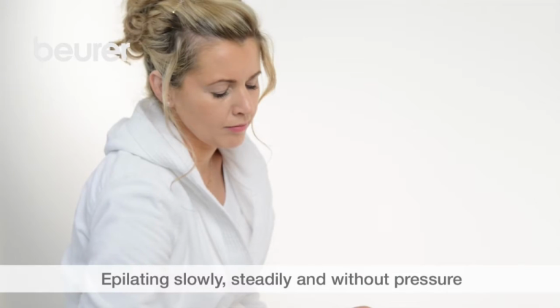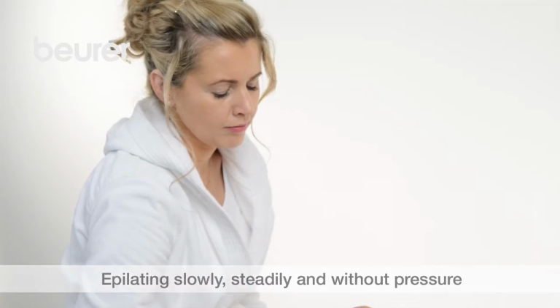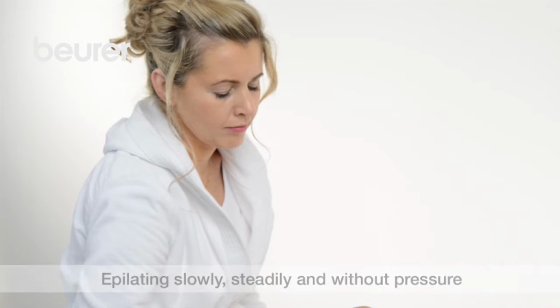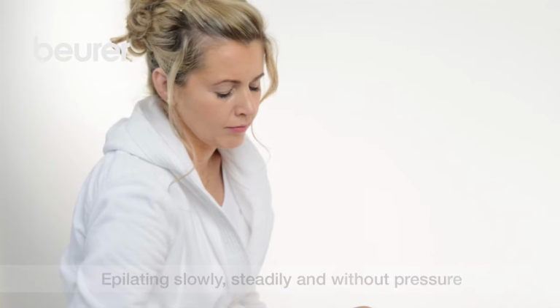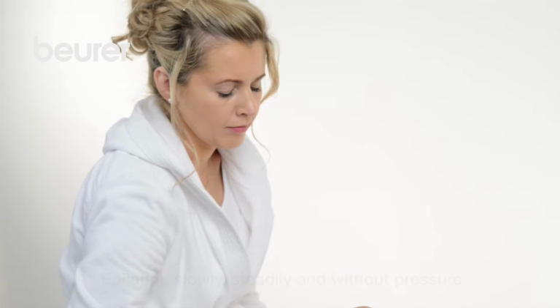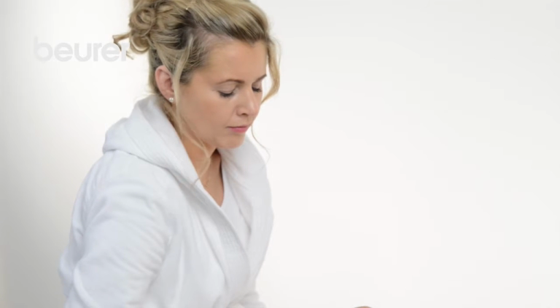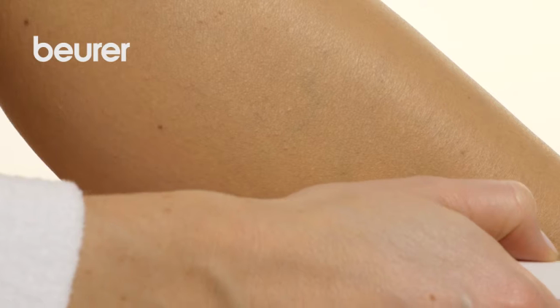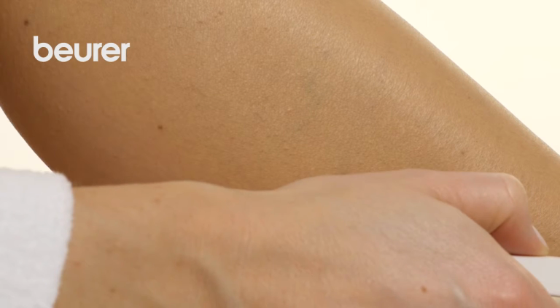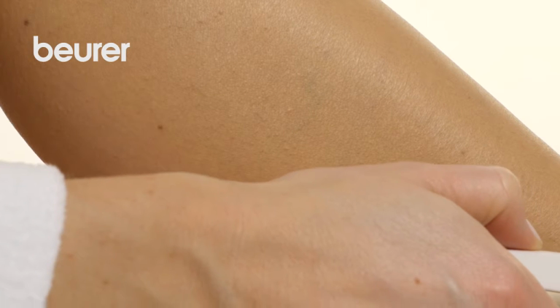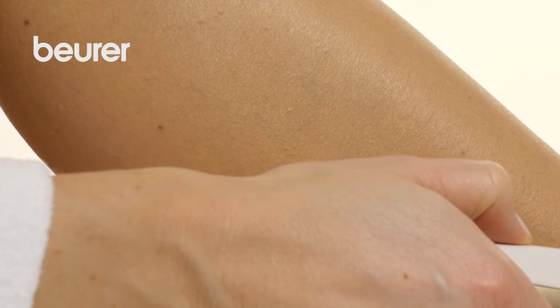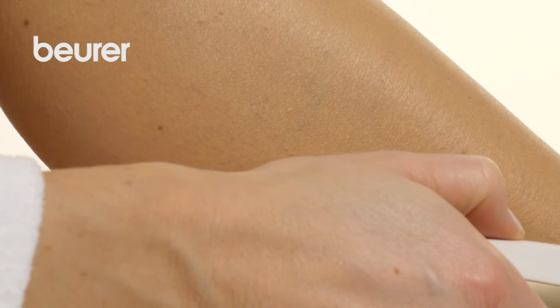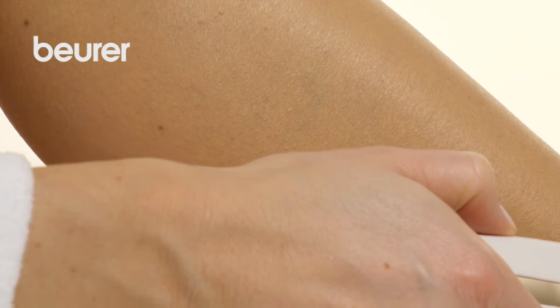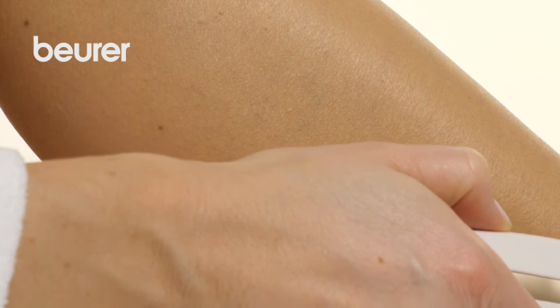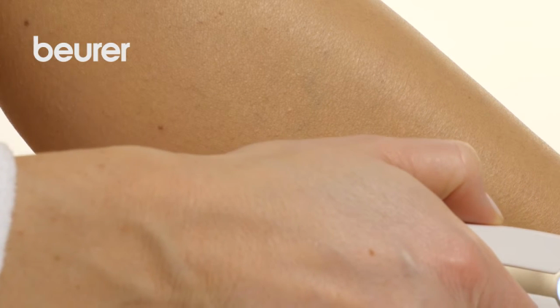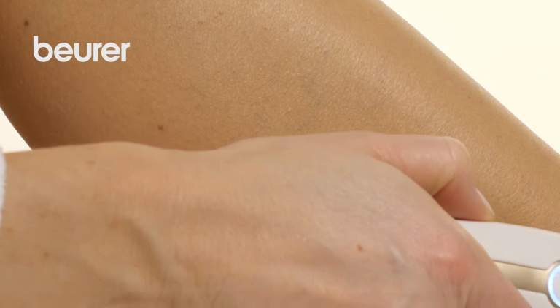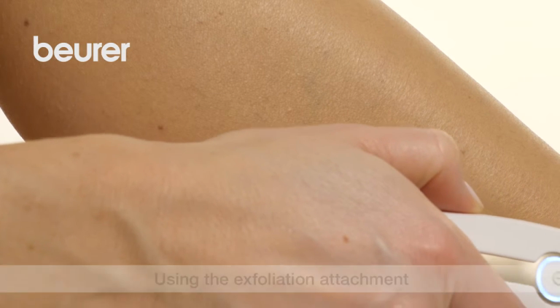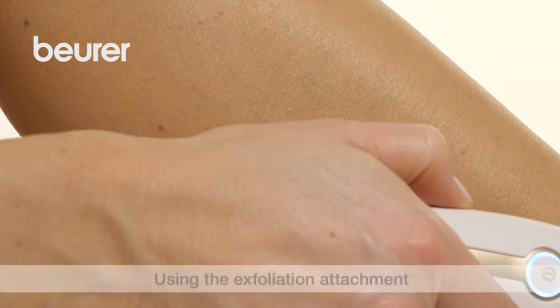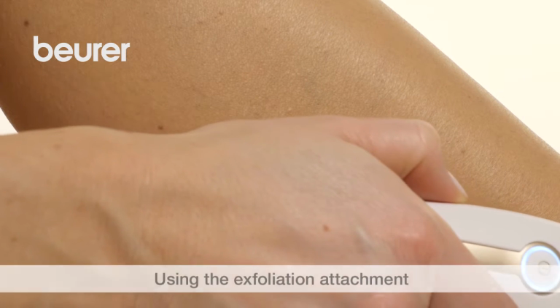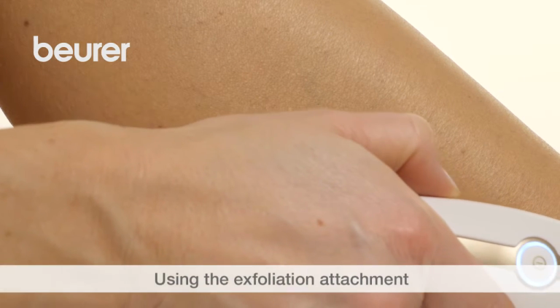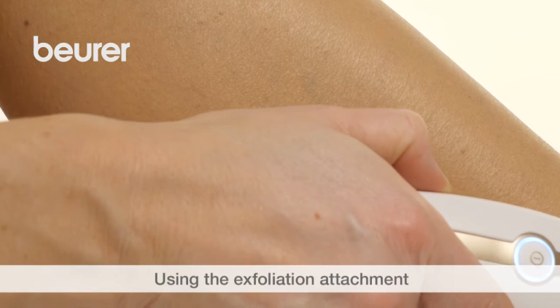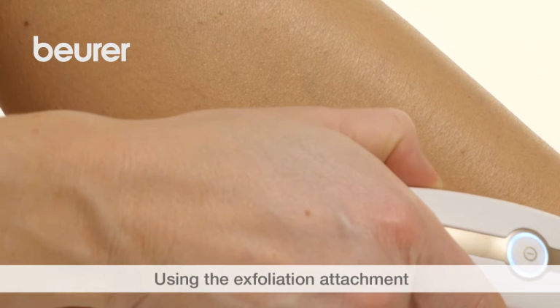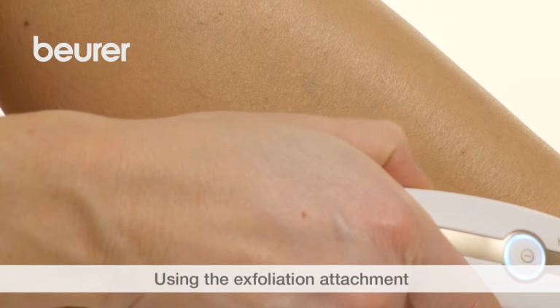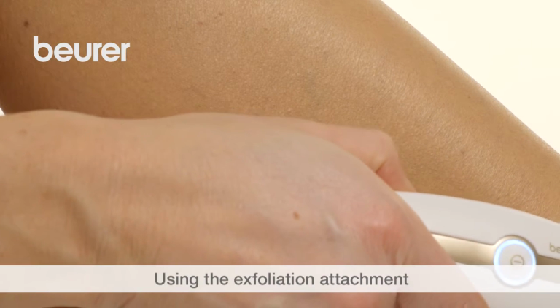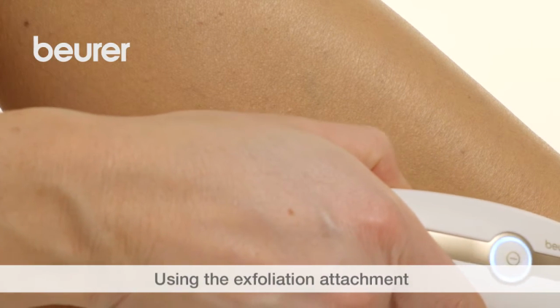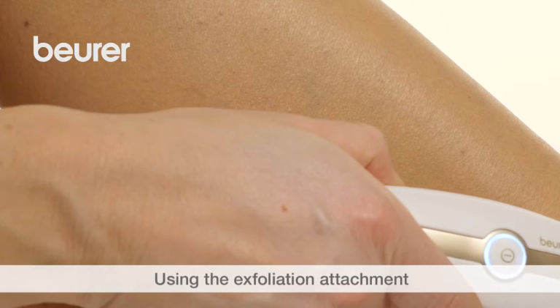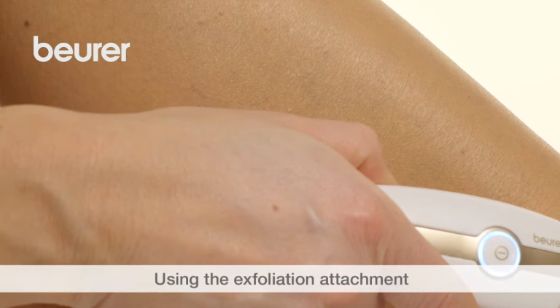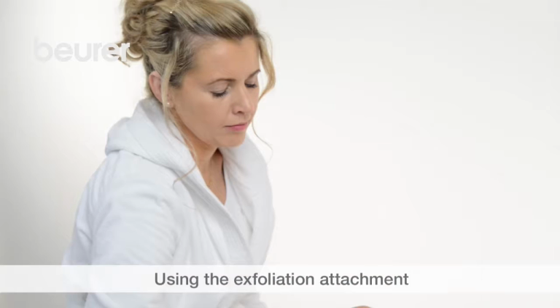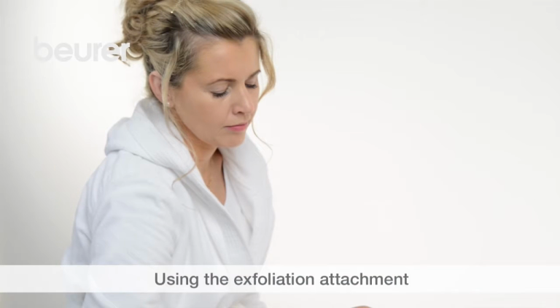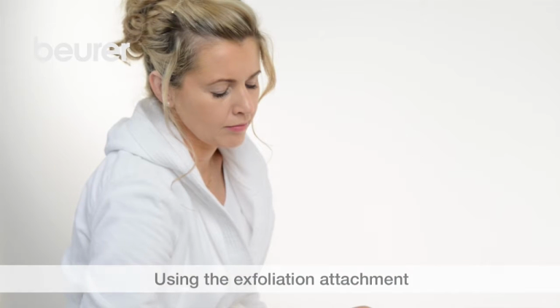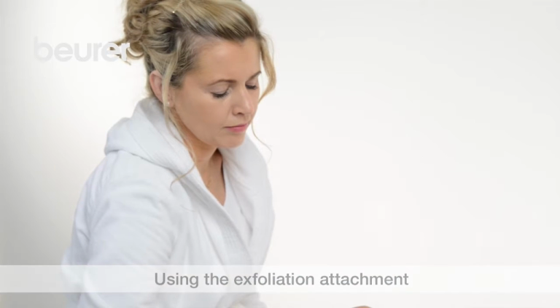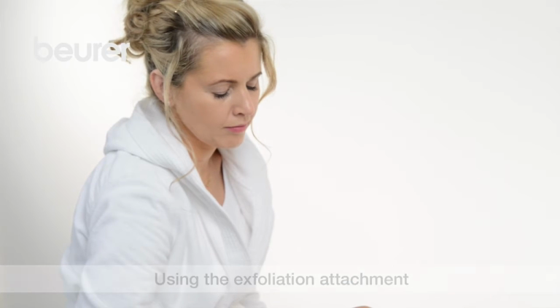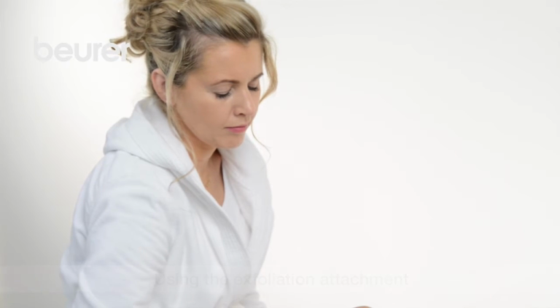Using the exfoliation attachment, you can gently remove dry, dead skin cells. This prevents ingrown hairs.